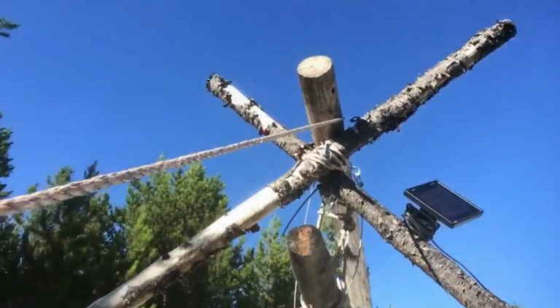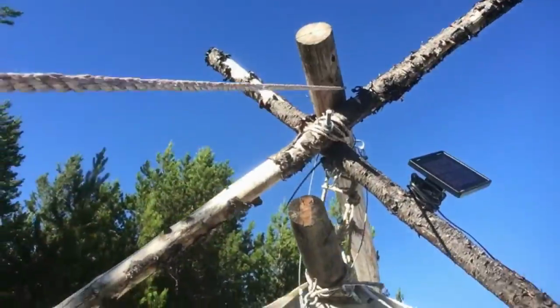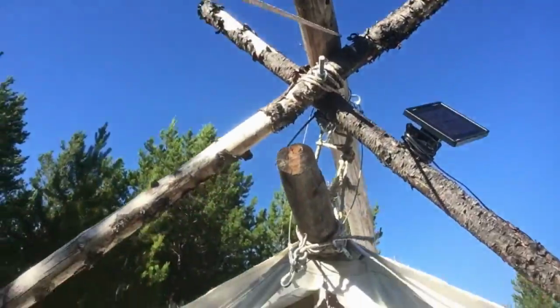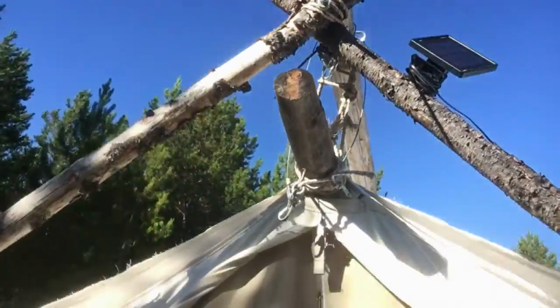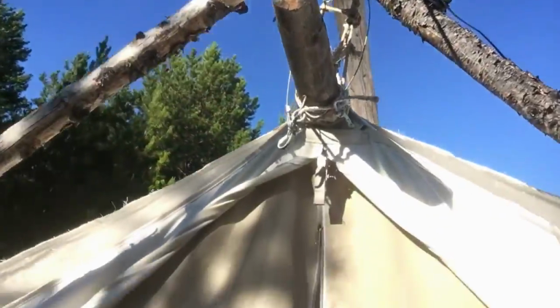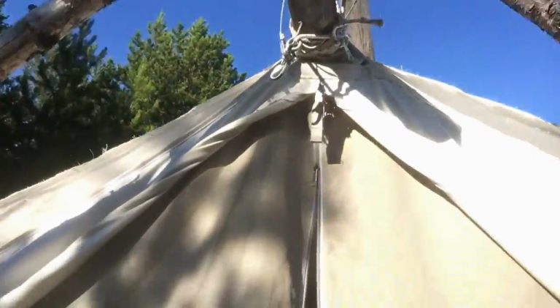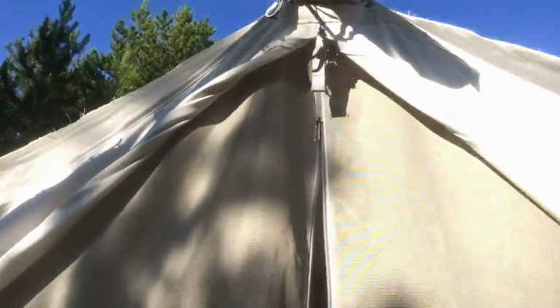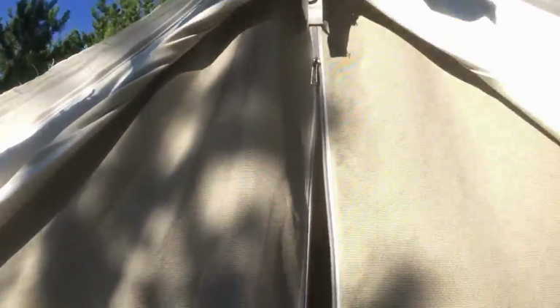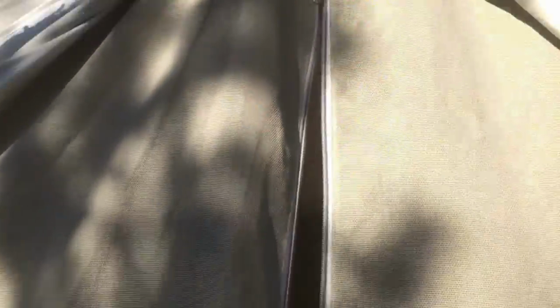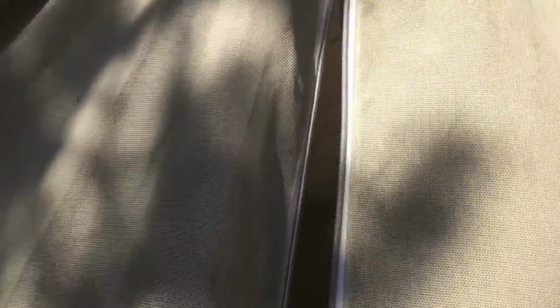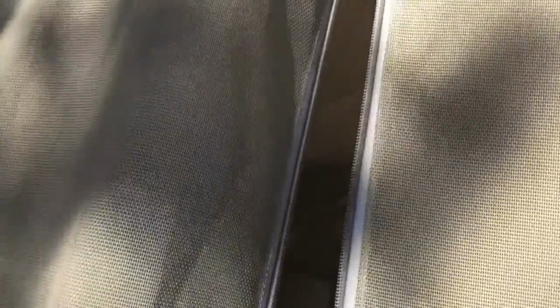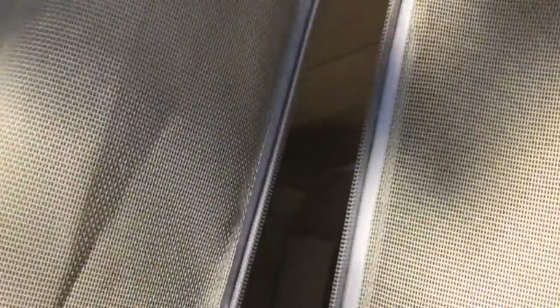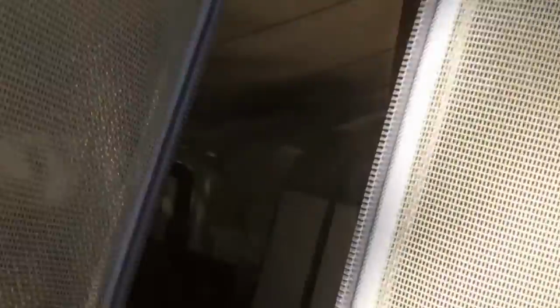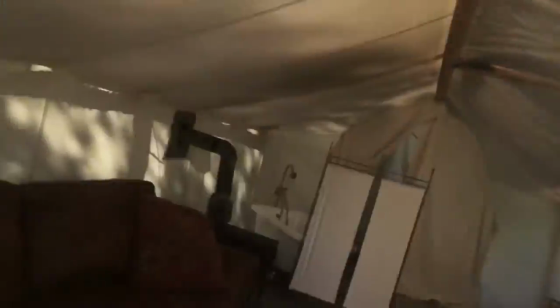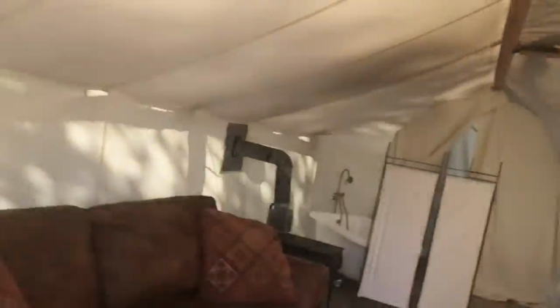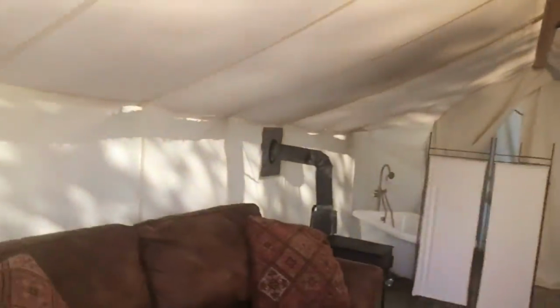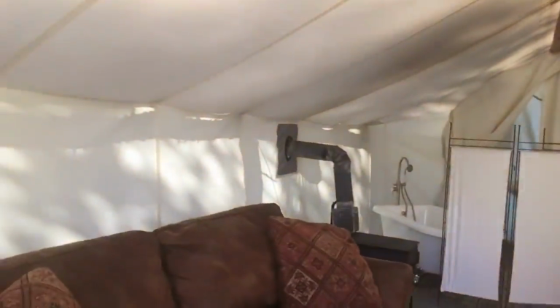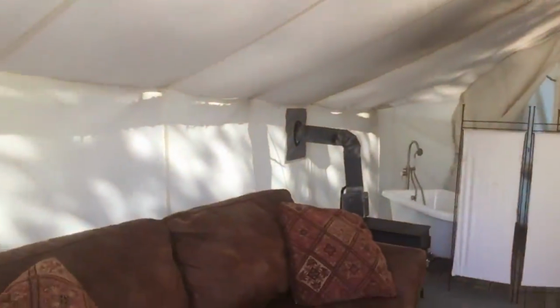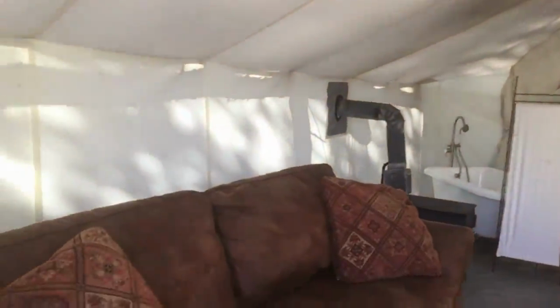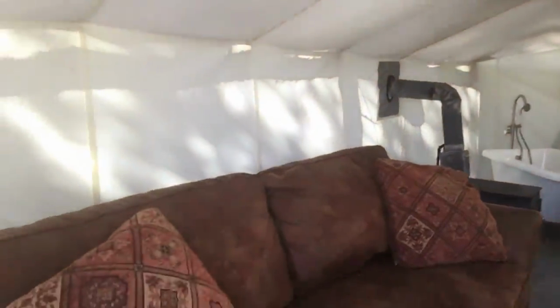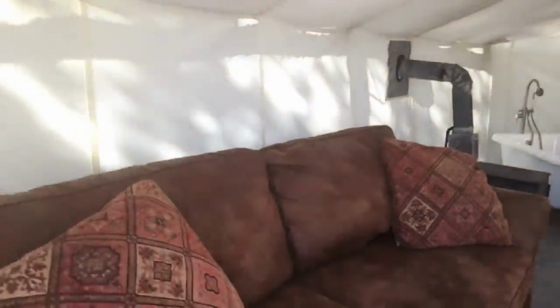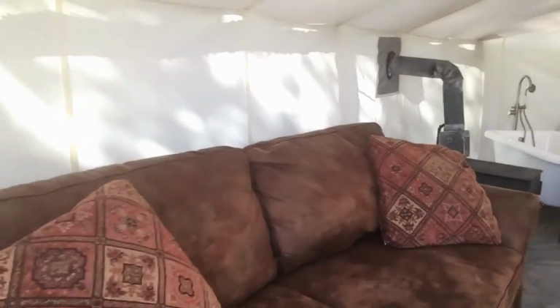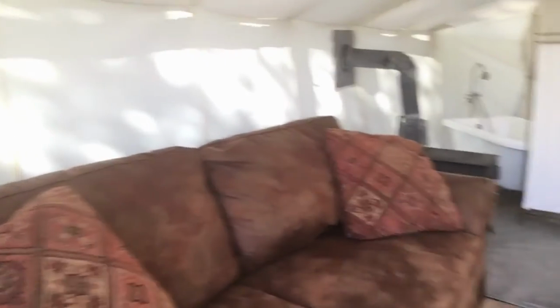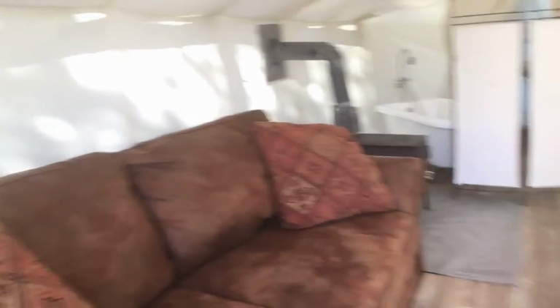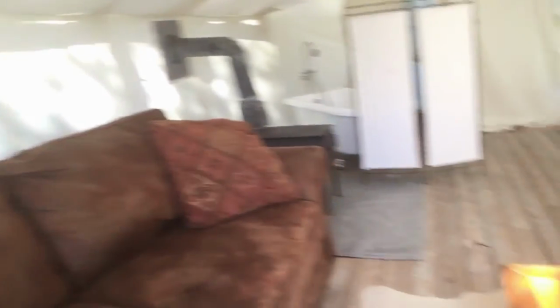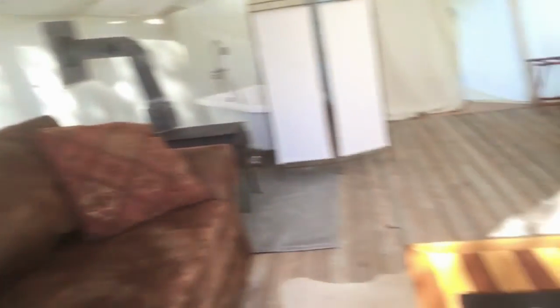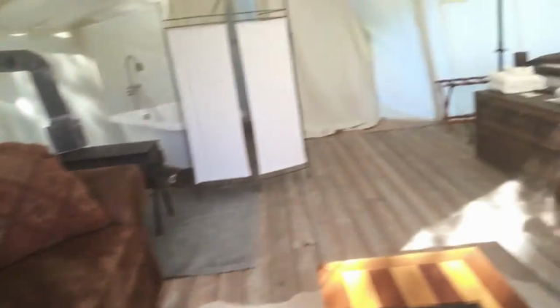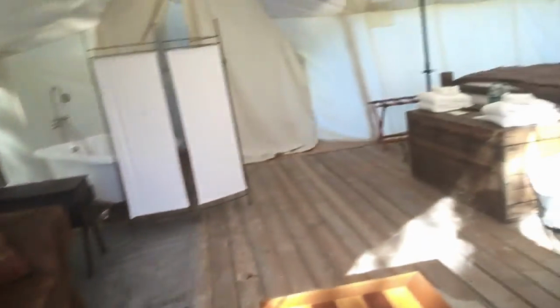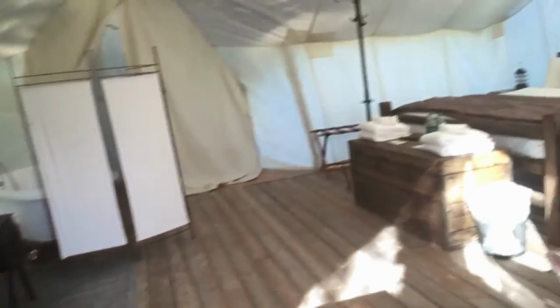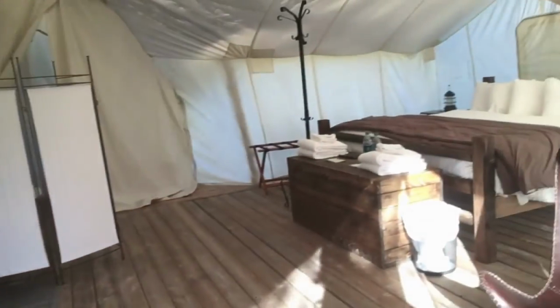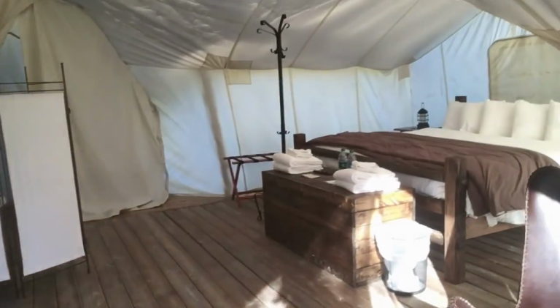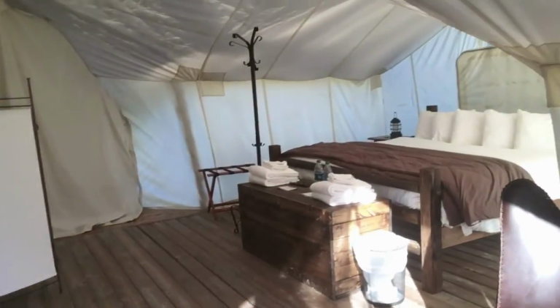Well, let me show you what roughing it means here at Glacier Under Canvas. Here you are — as you go in, what a nice spot.